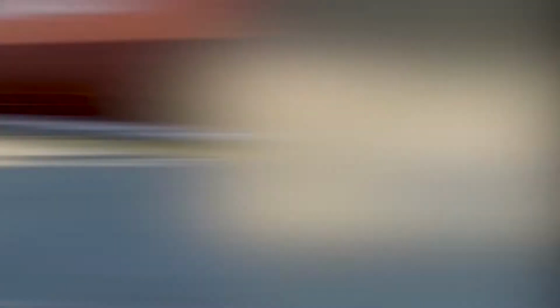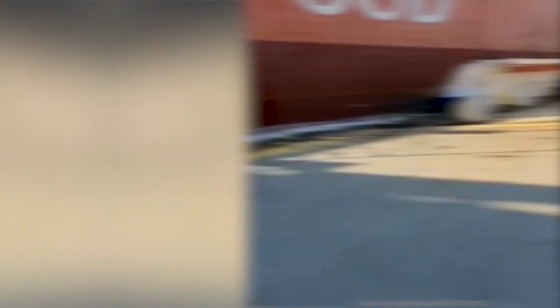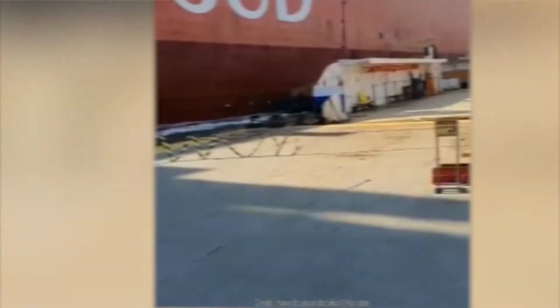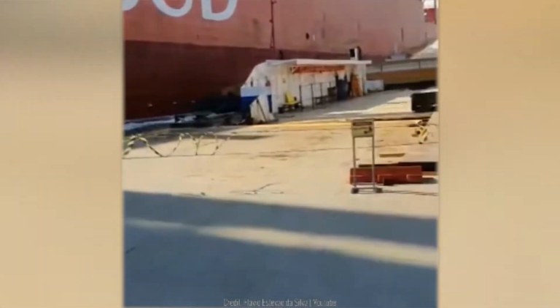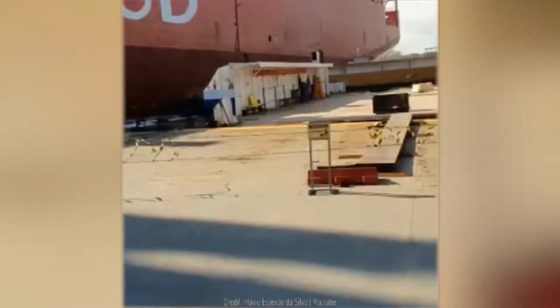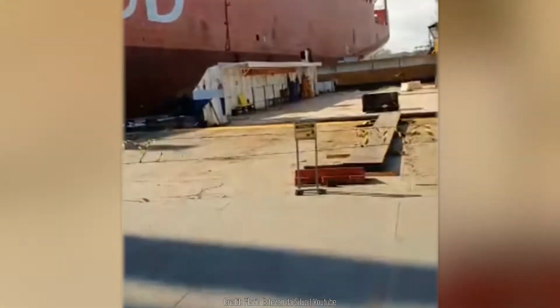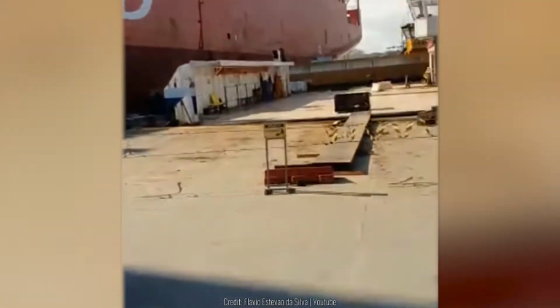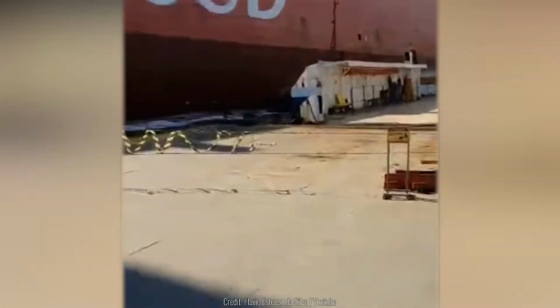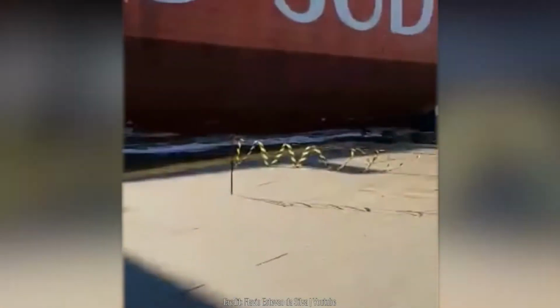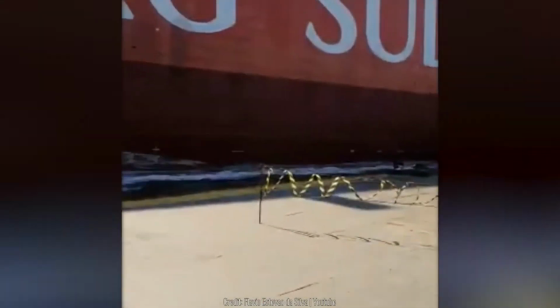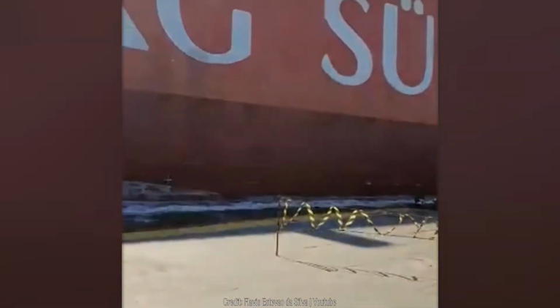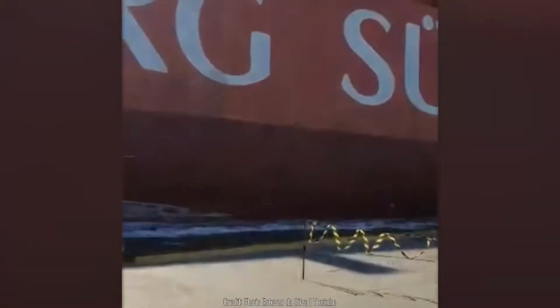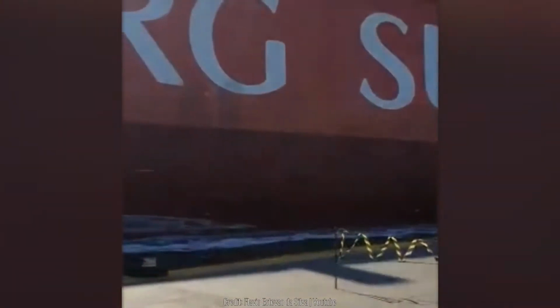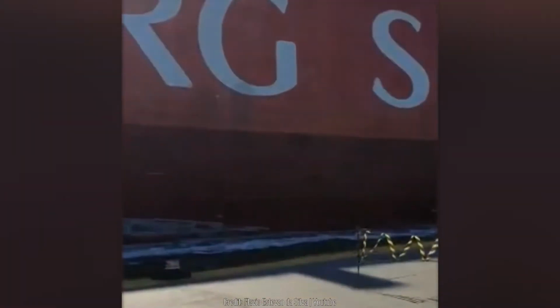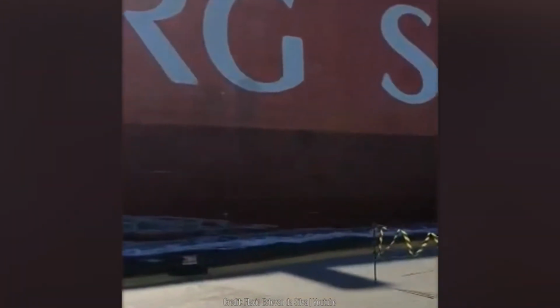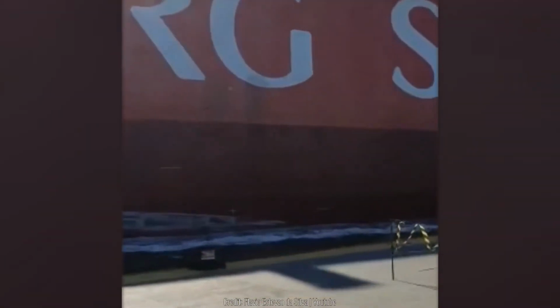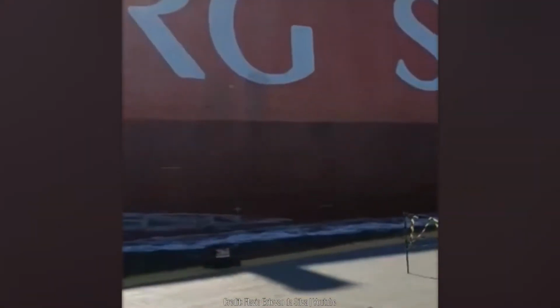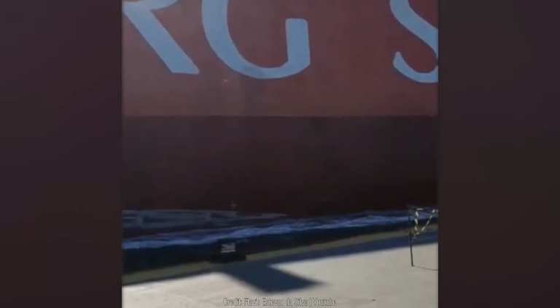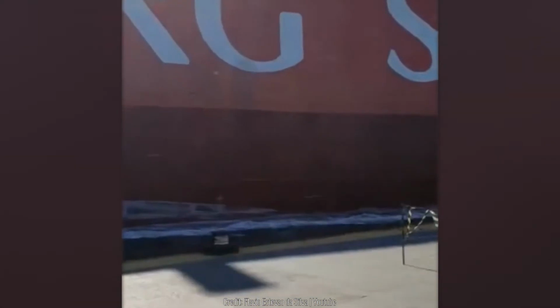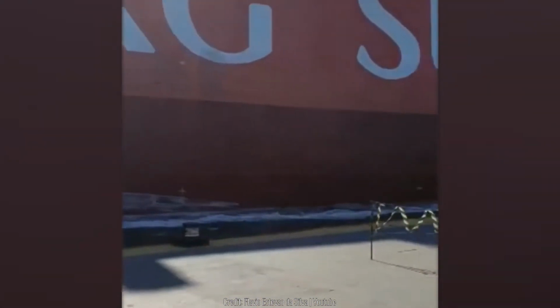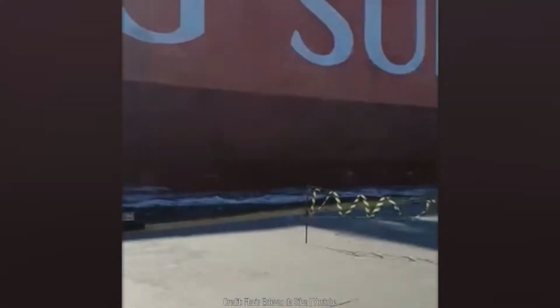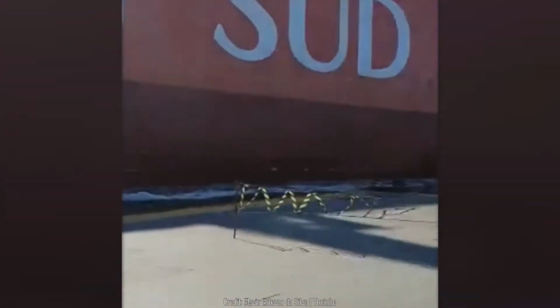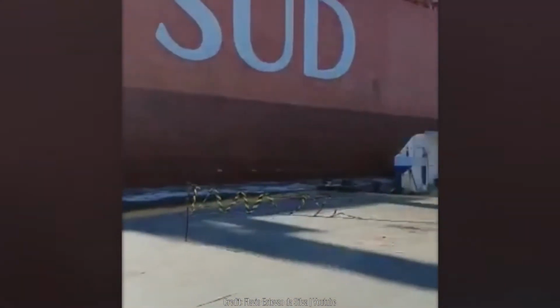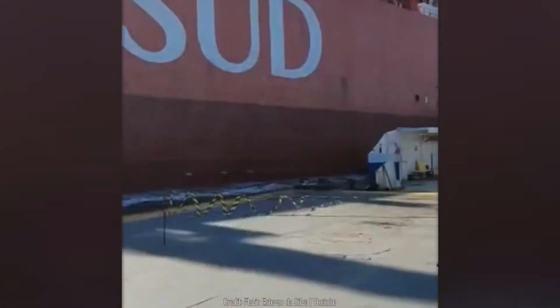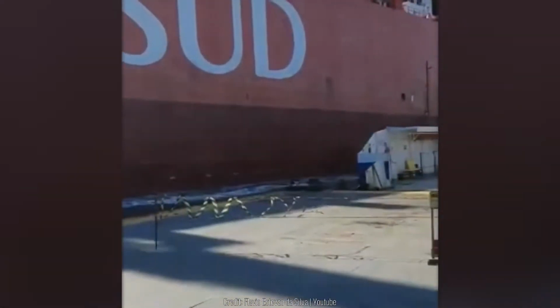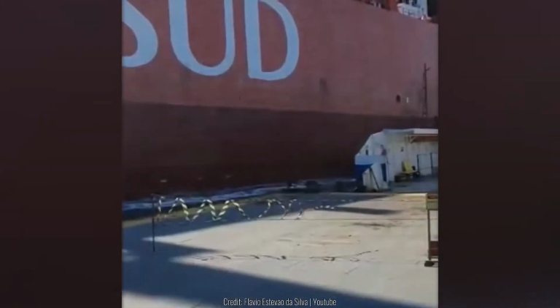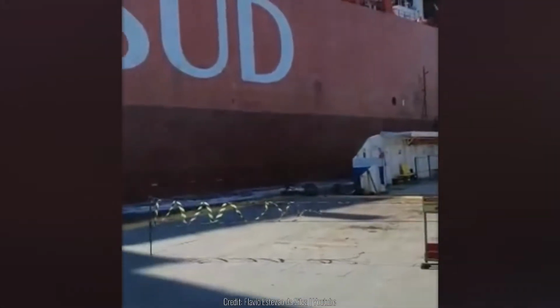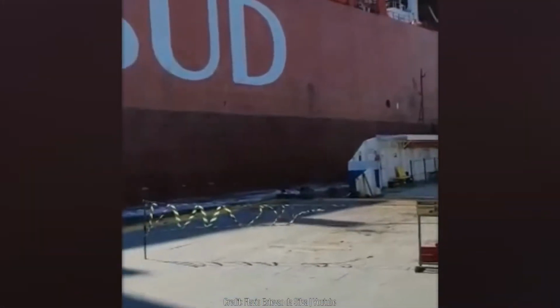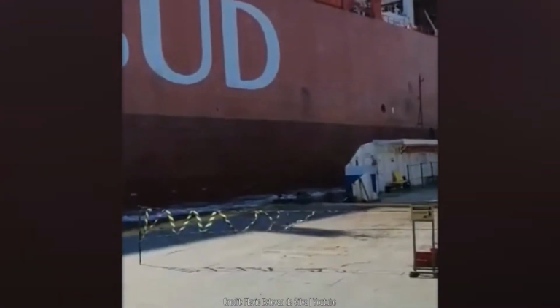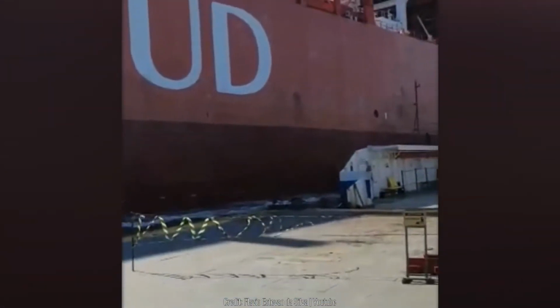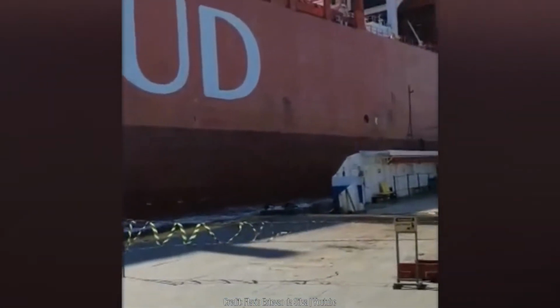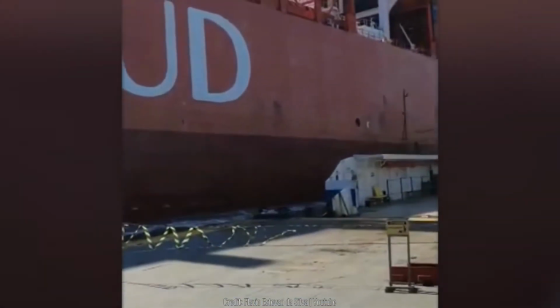This container ship crashed and took down a part of the dock. The ship itself was damaged too.